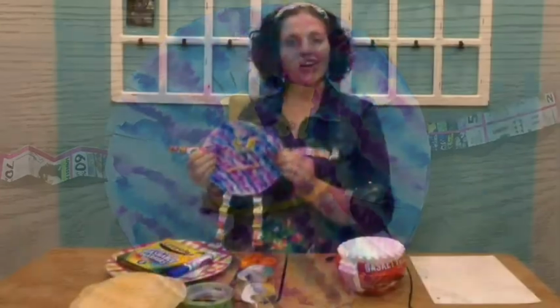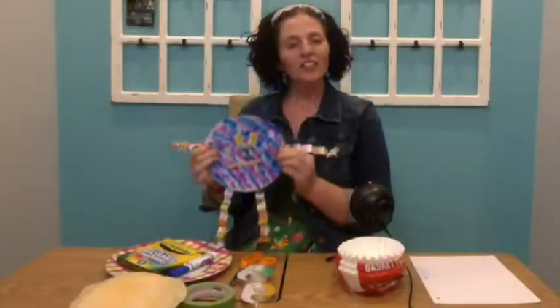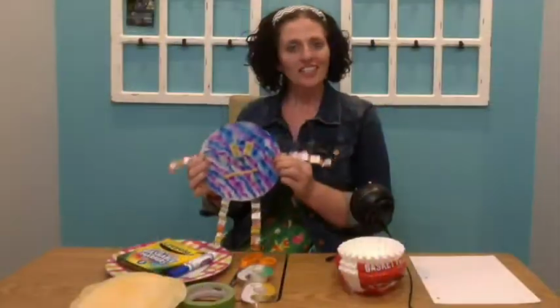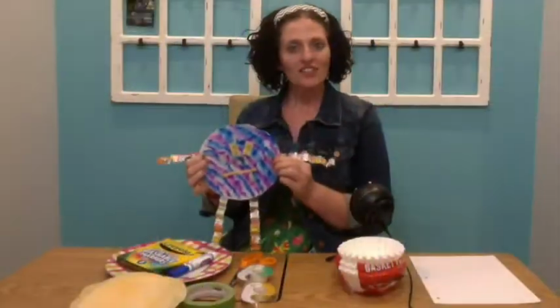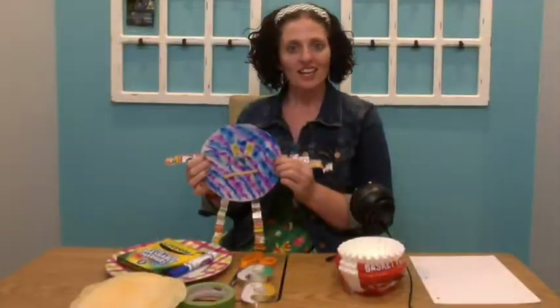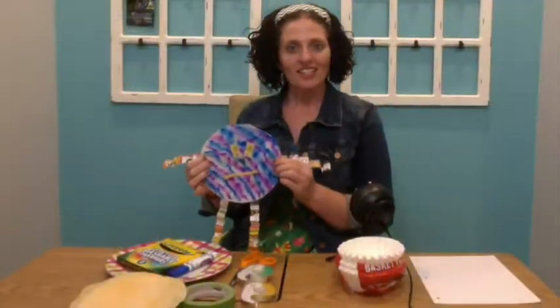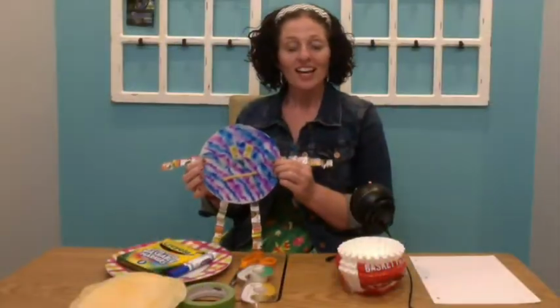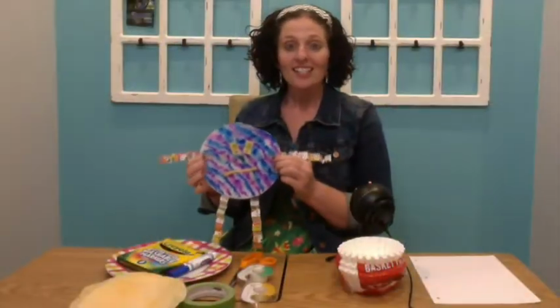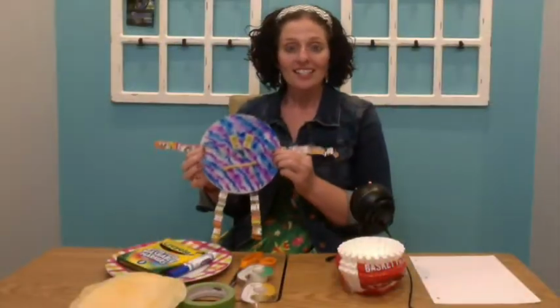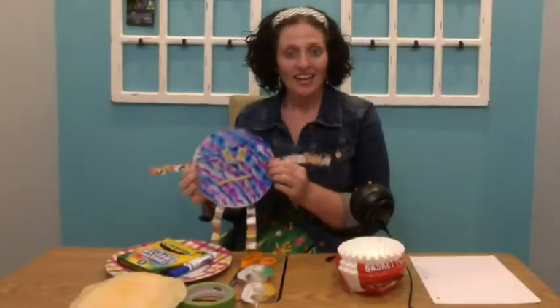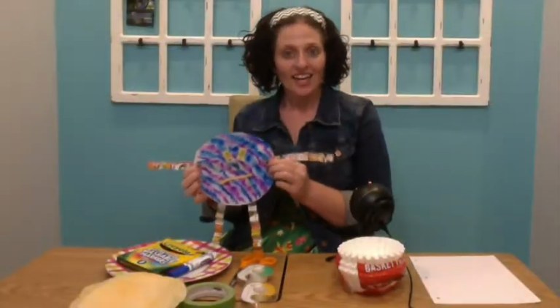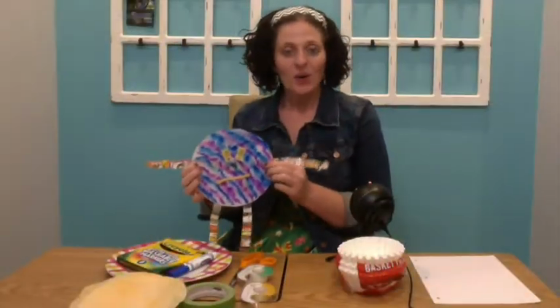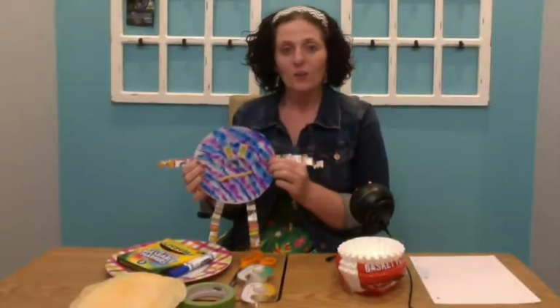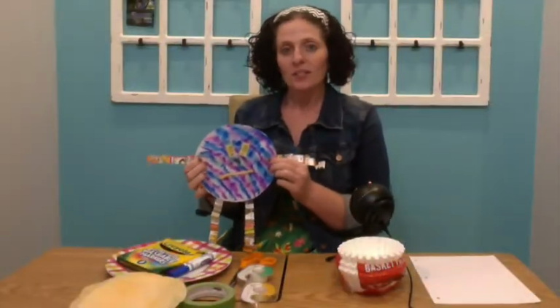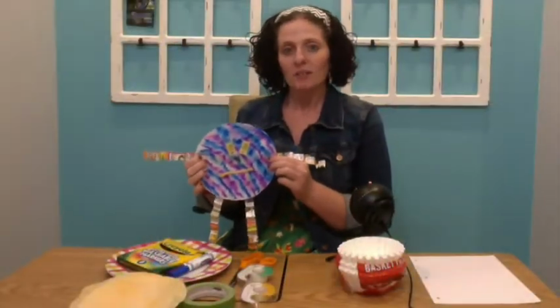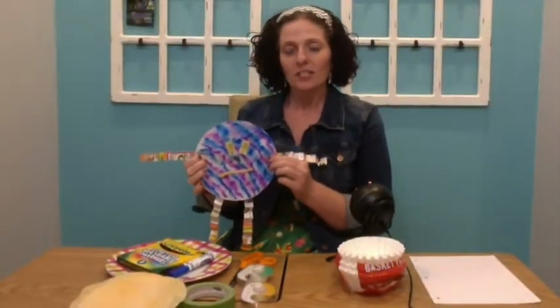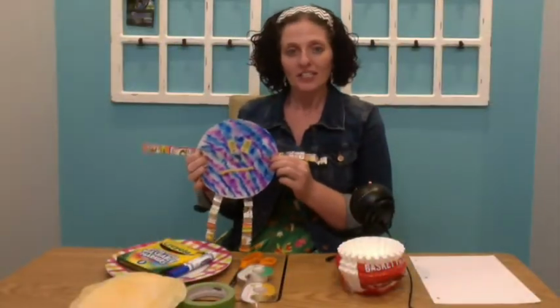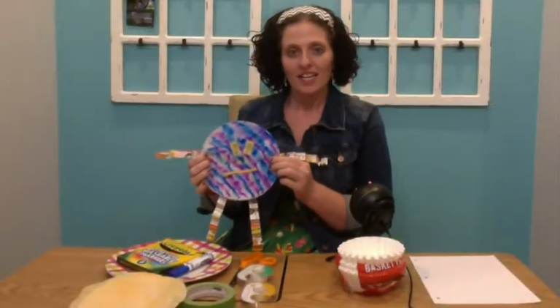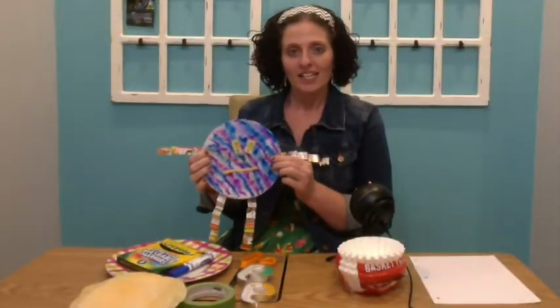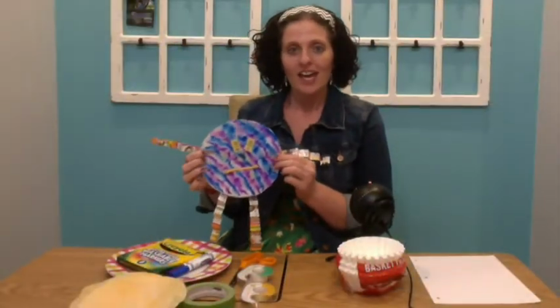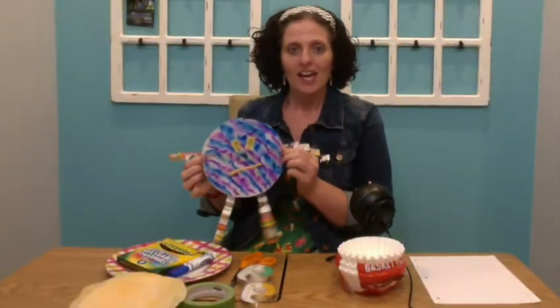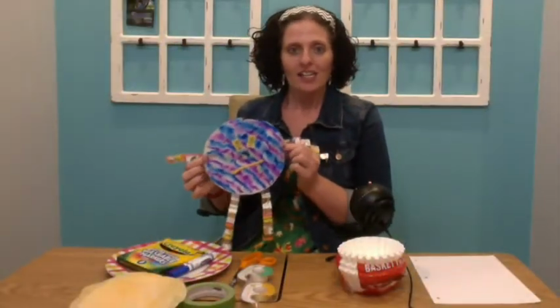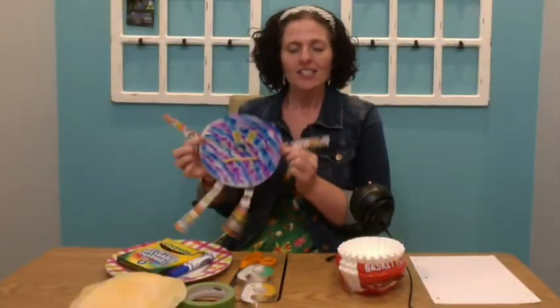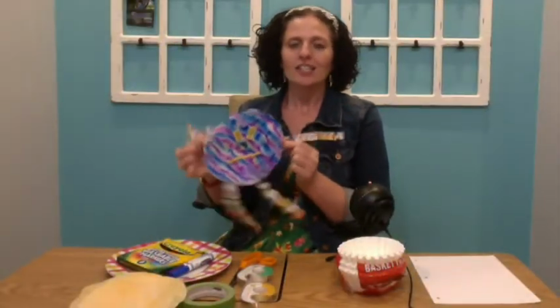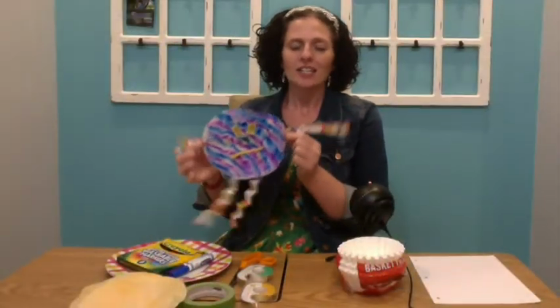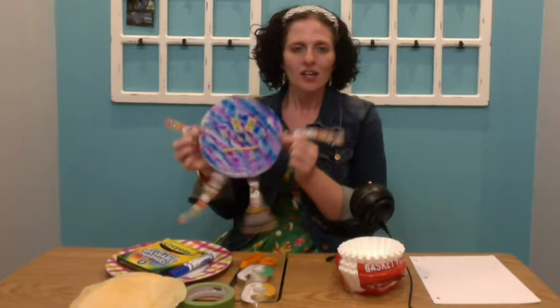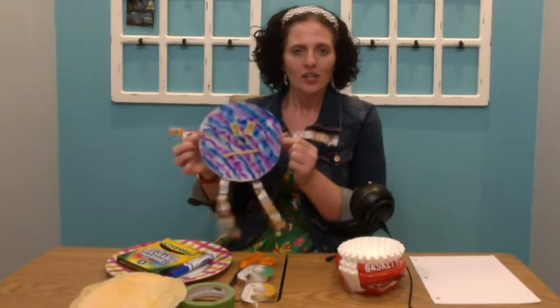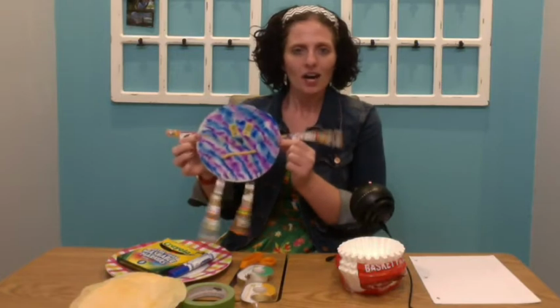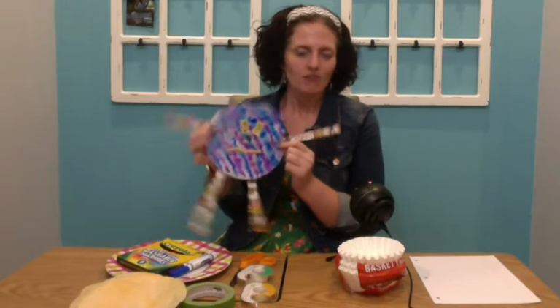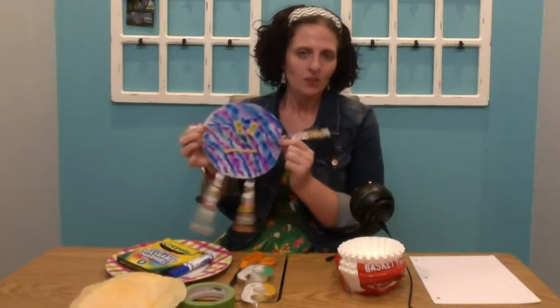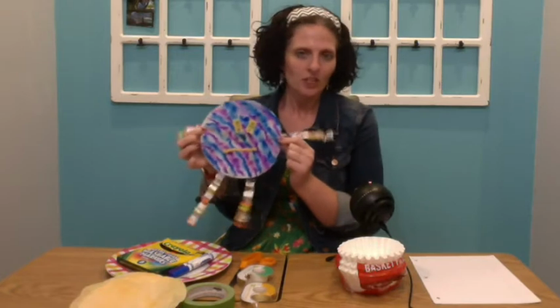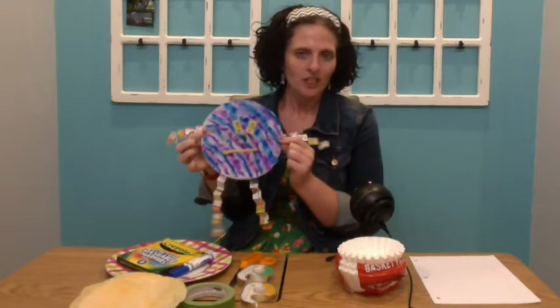Greetings friends! Today we are going to be creating a silly coffee filter creature.